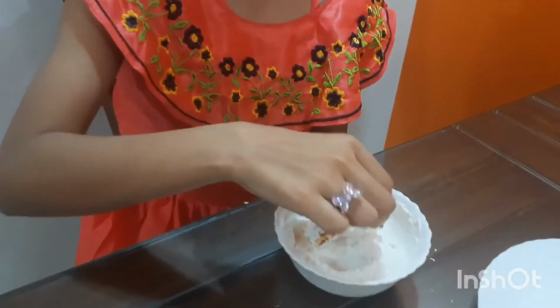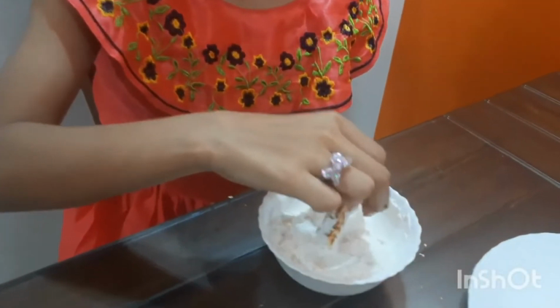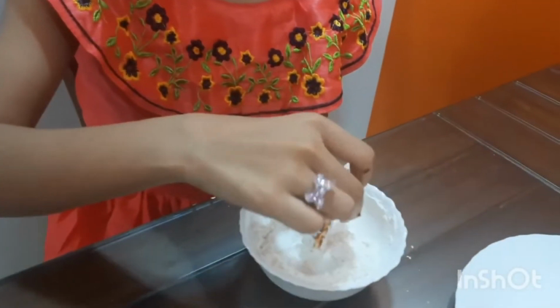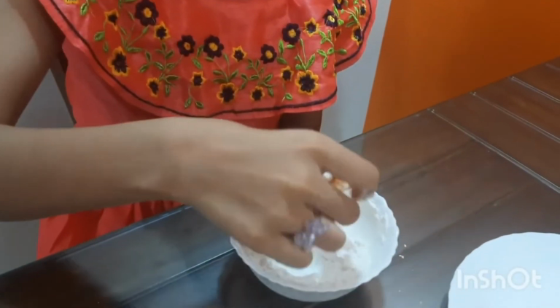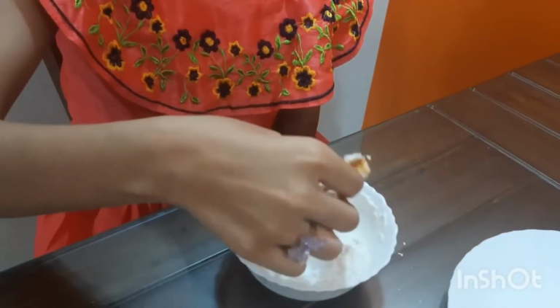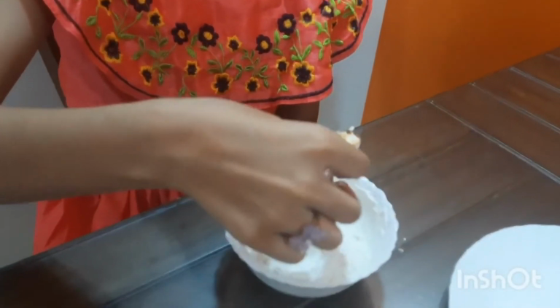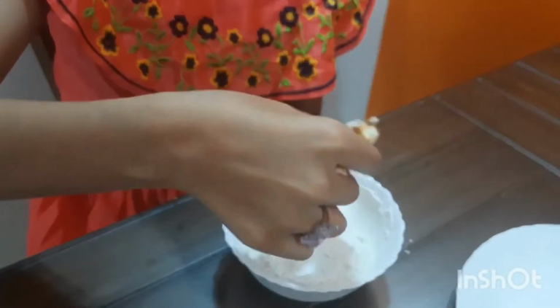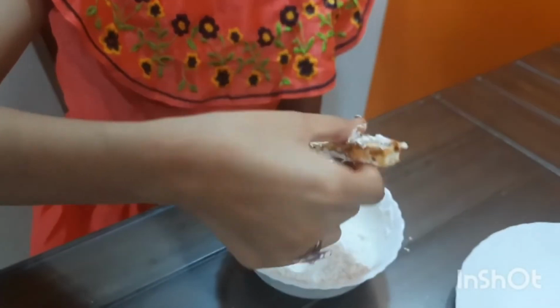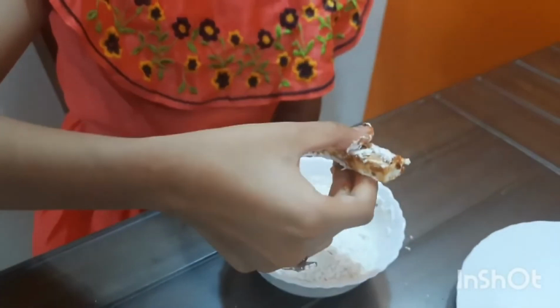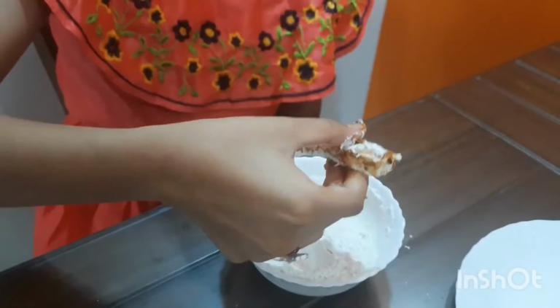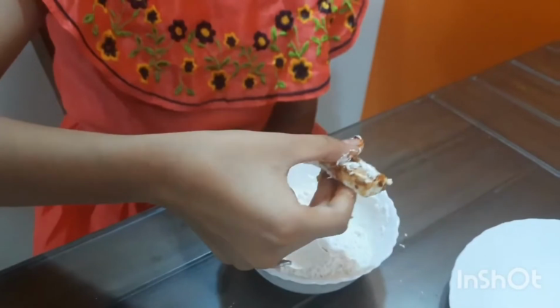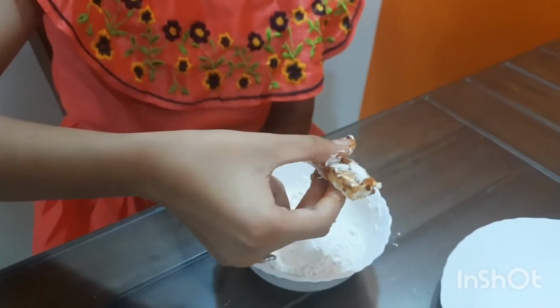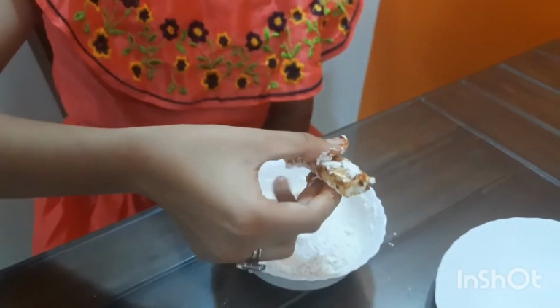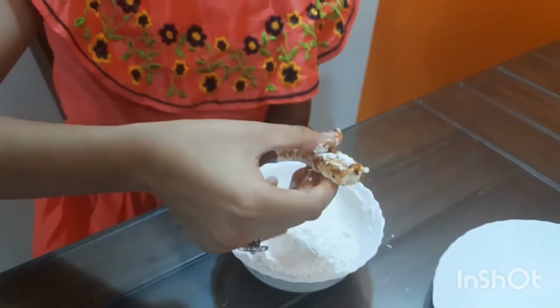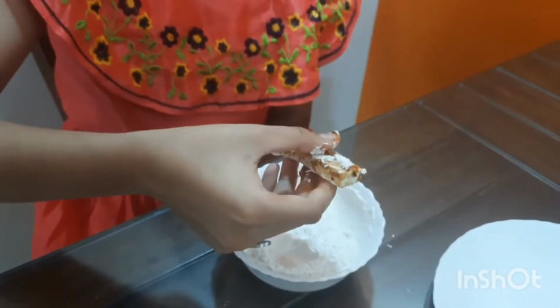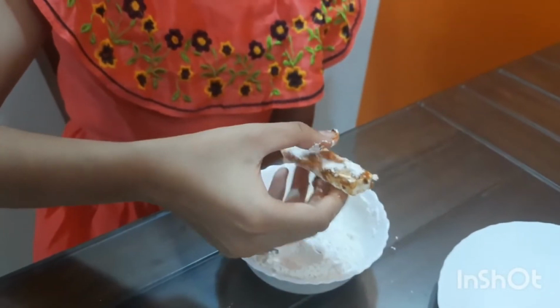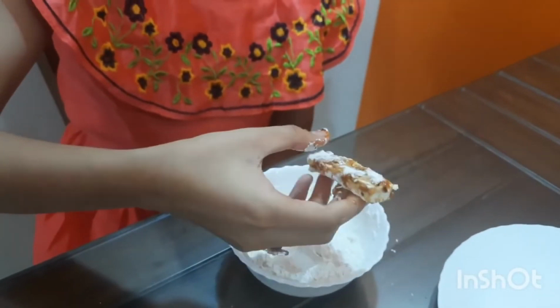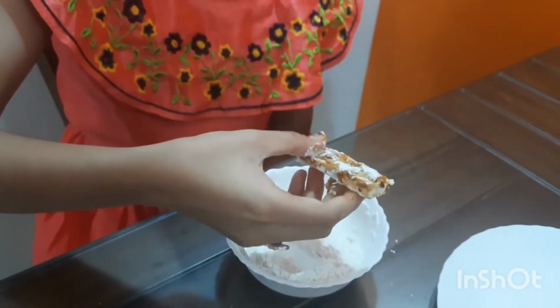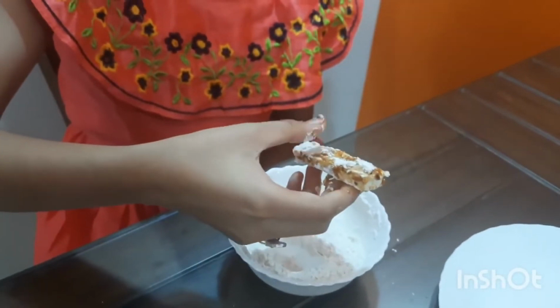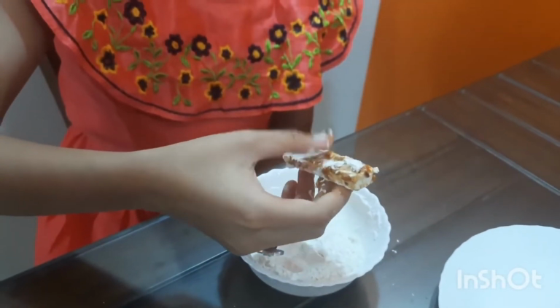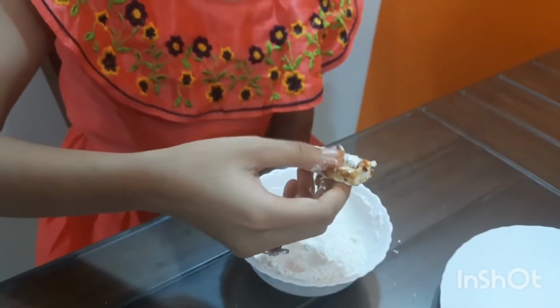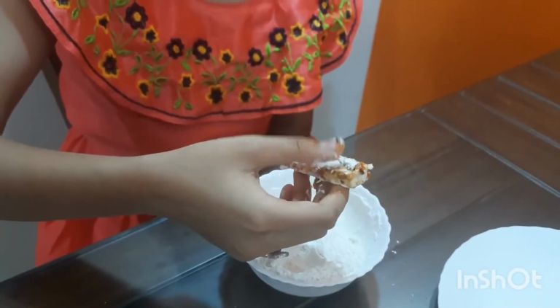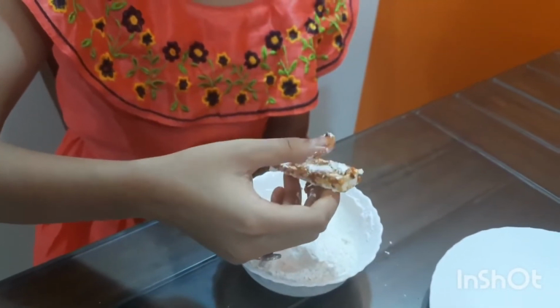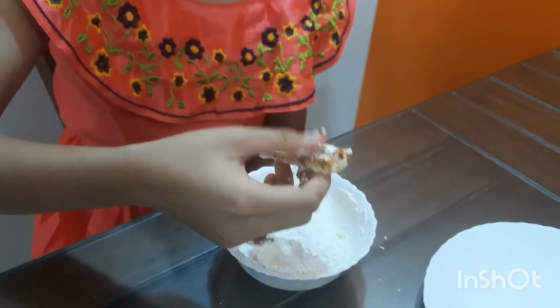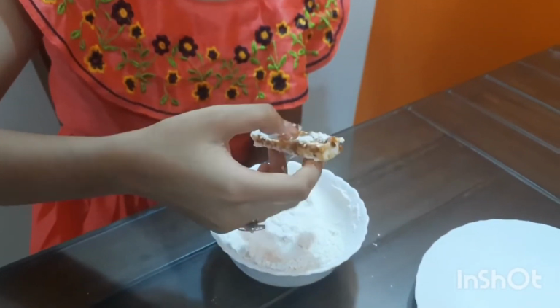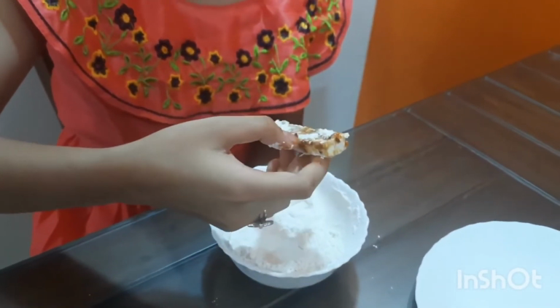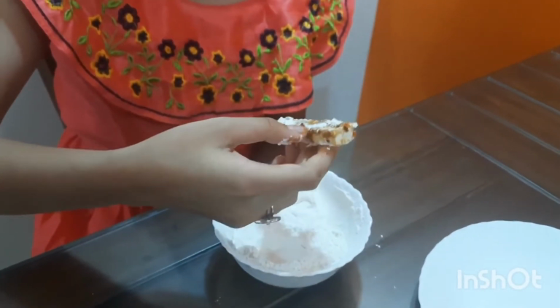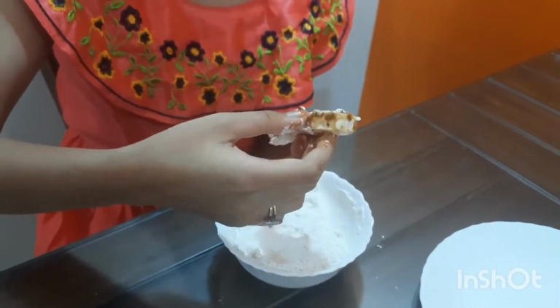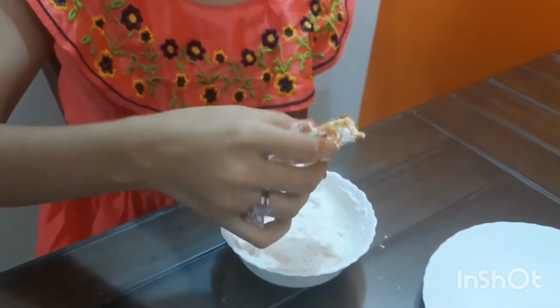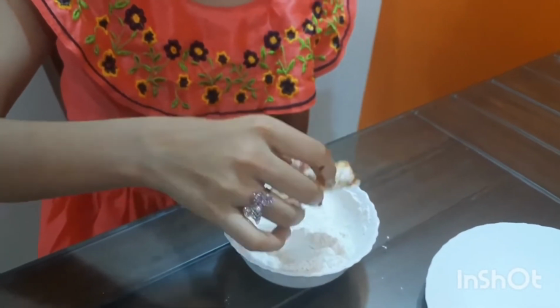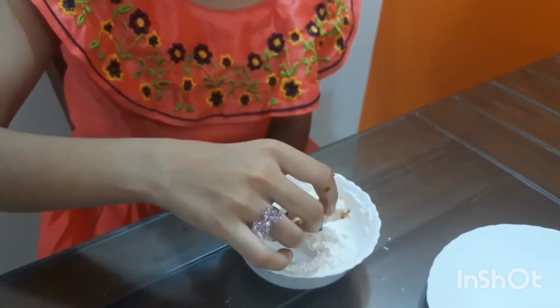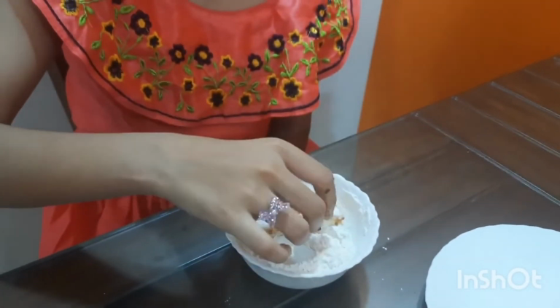And after doing this, keep it in the freezer for 30 minutes and then fry it.